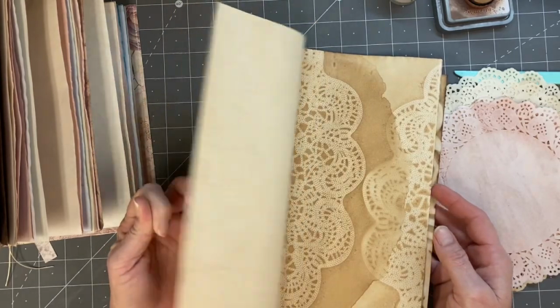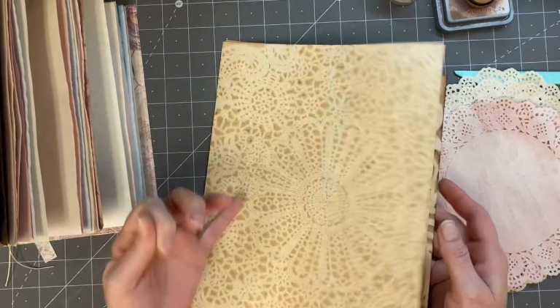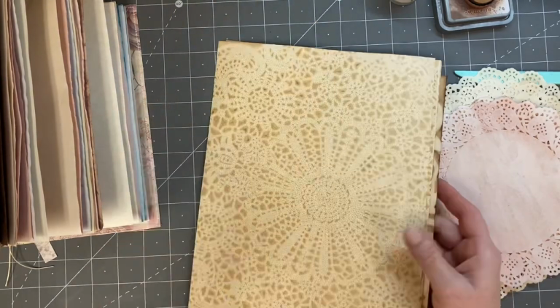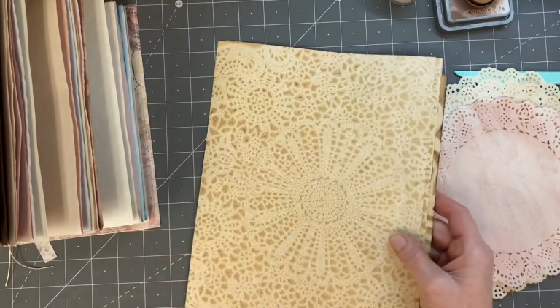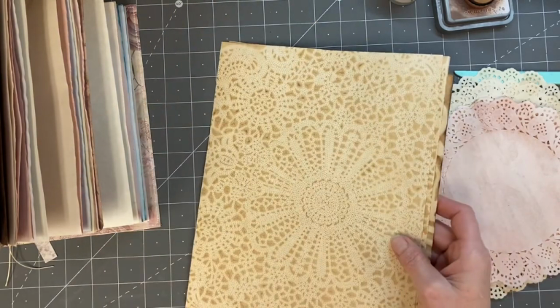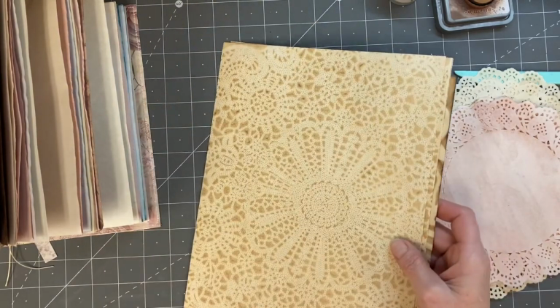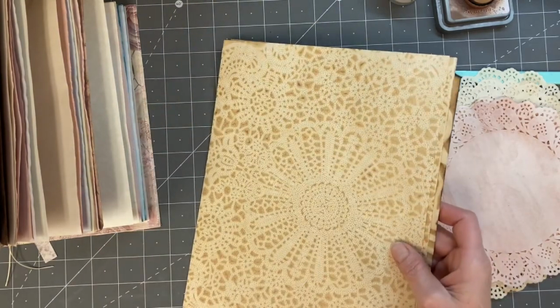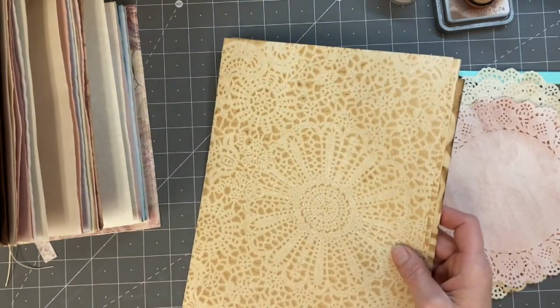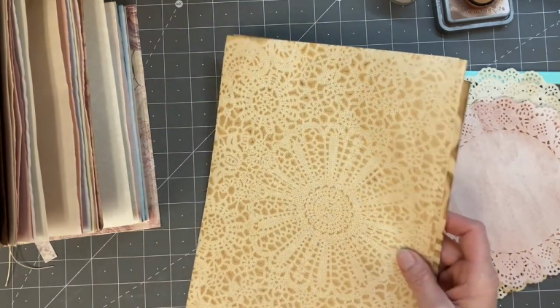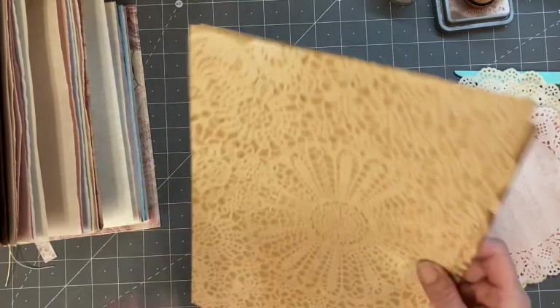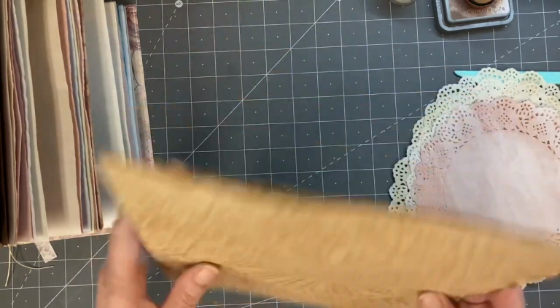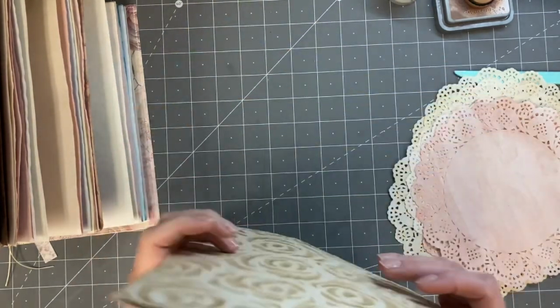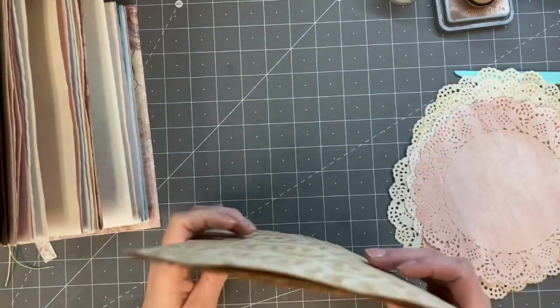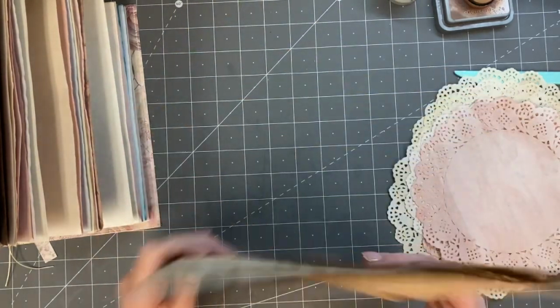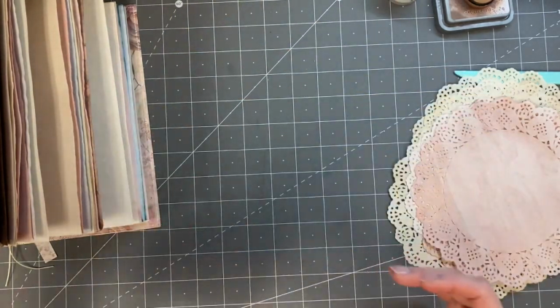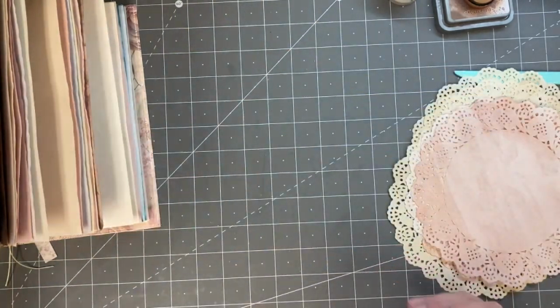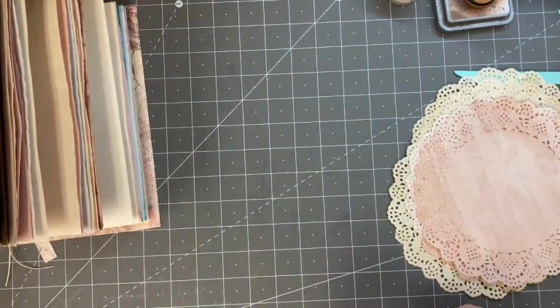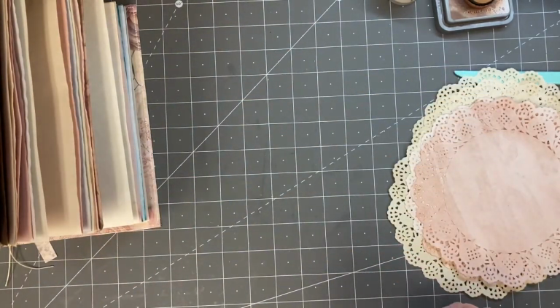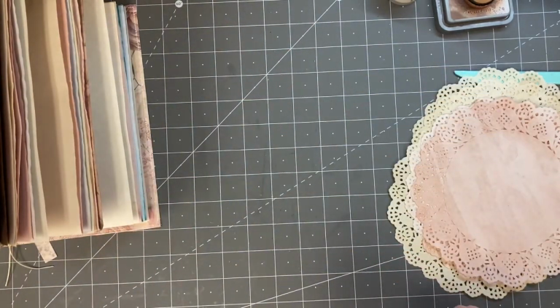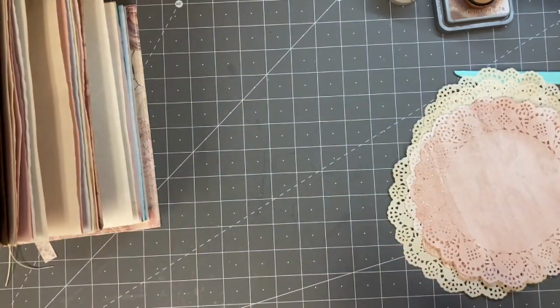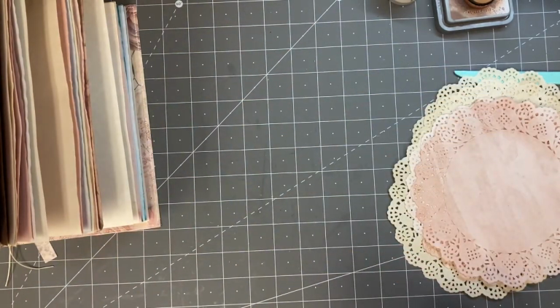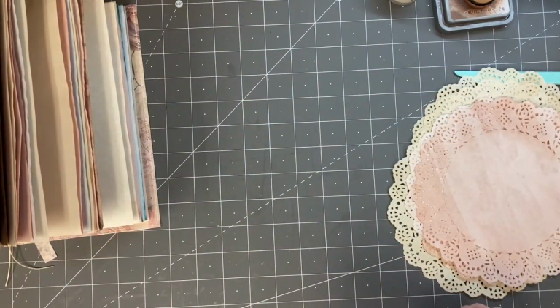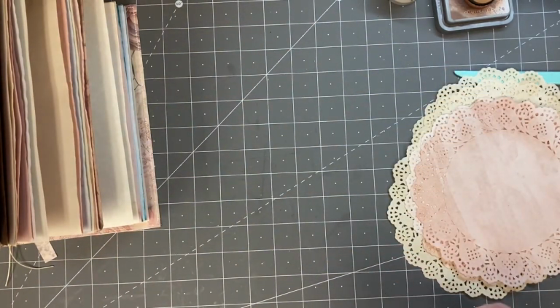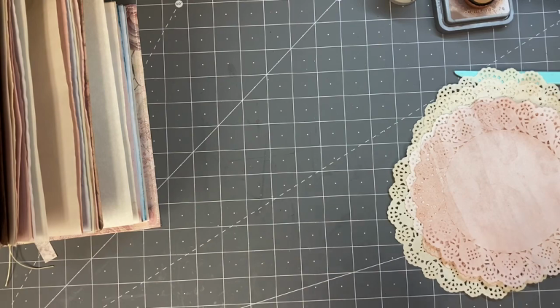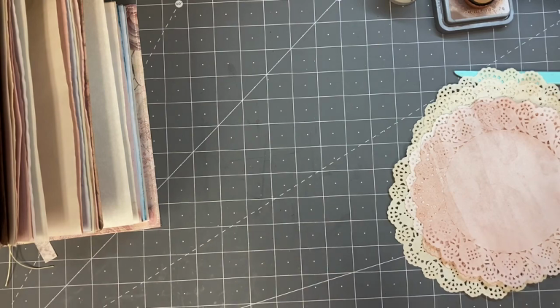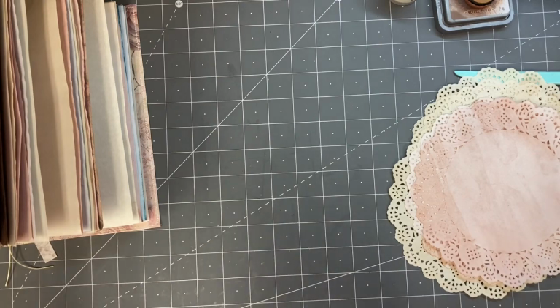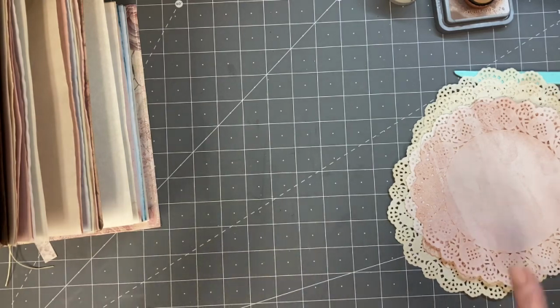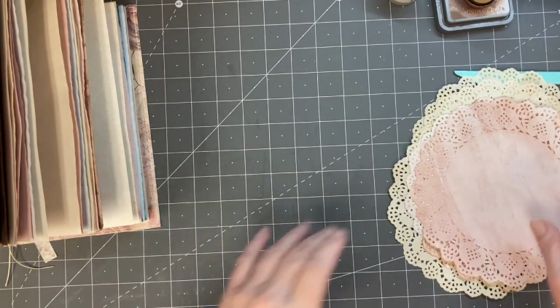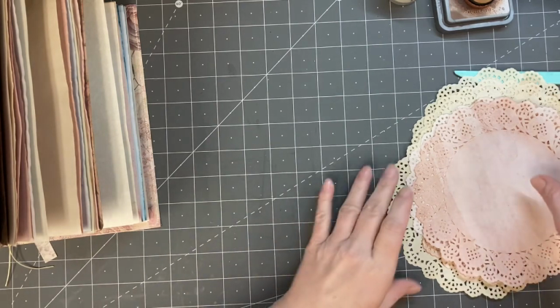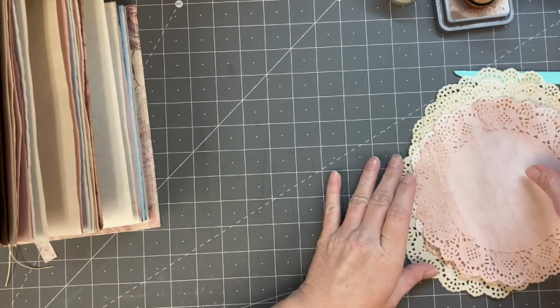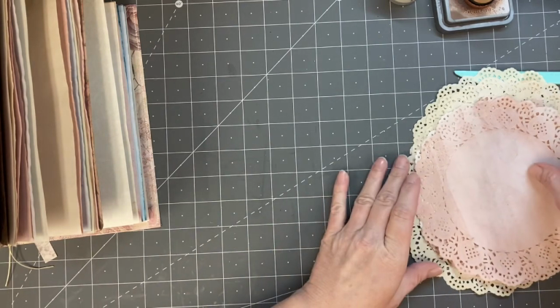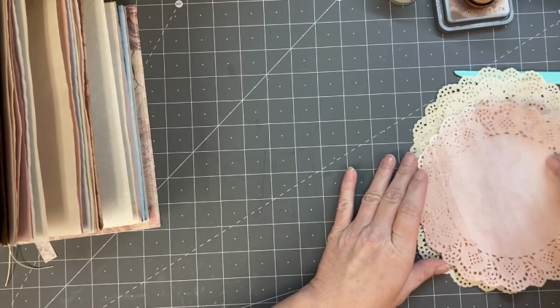I'm working on it. I'm getting it figured out and I think they look pretty, but I've still got some work to do on them.